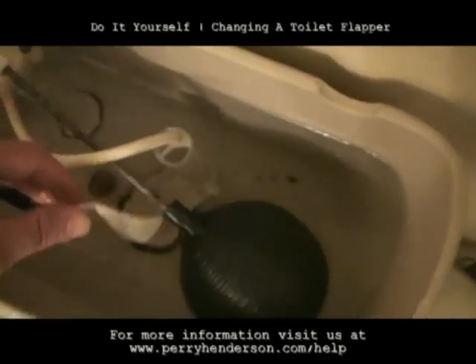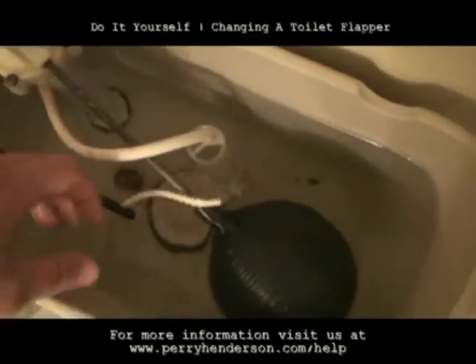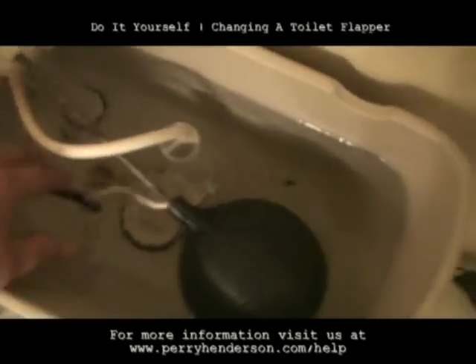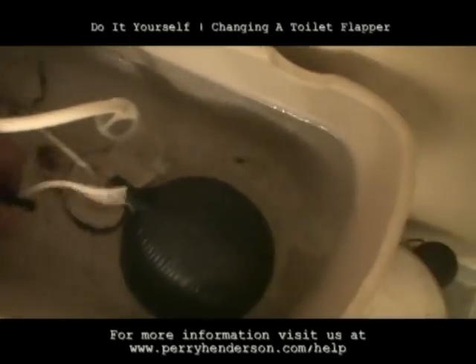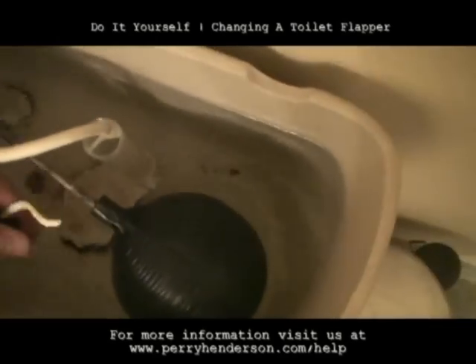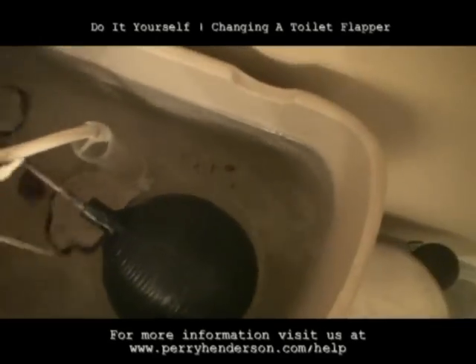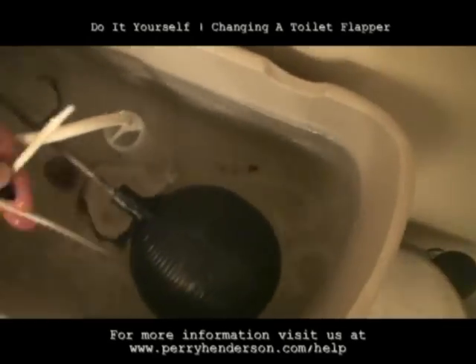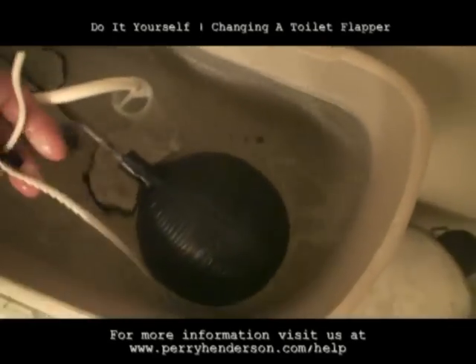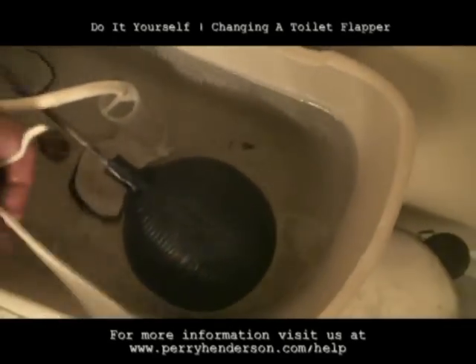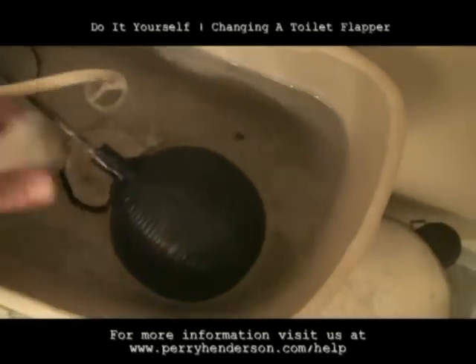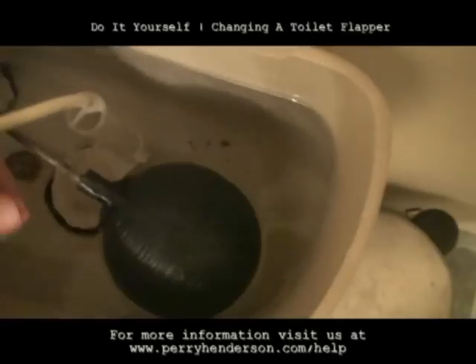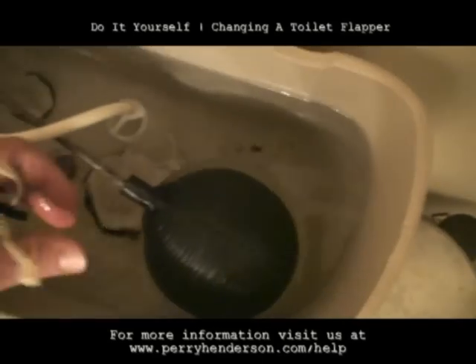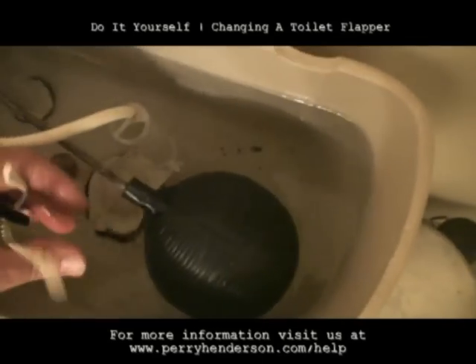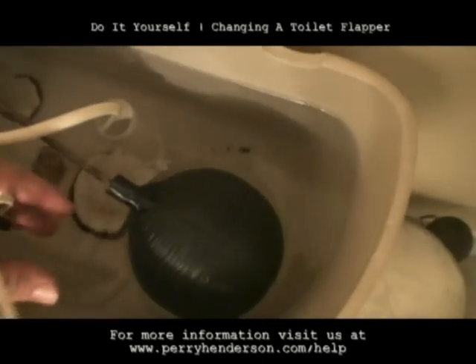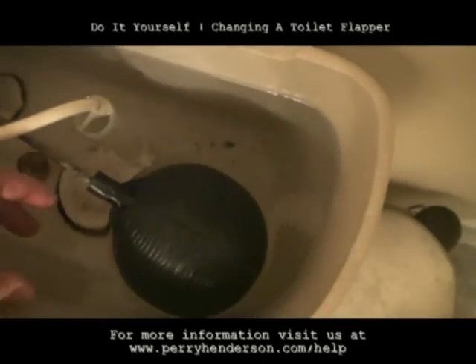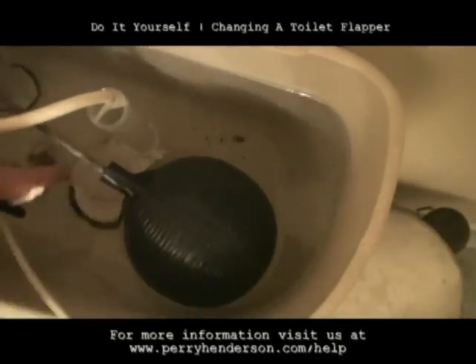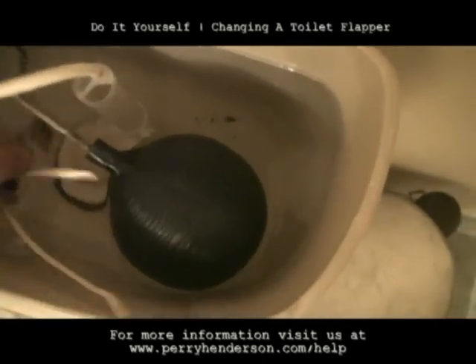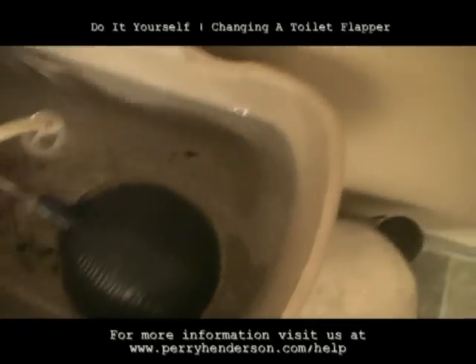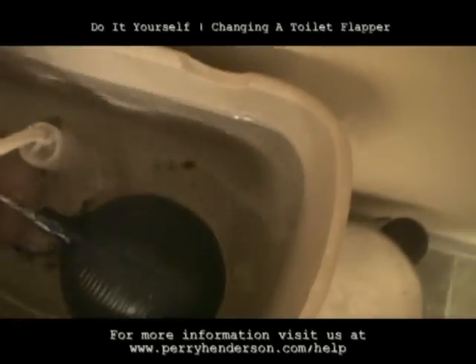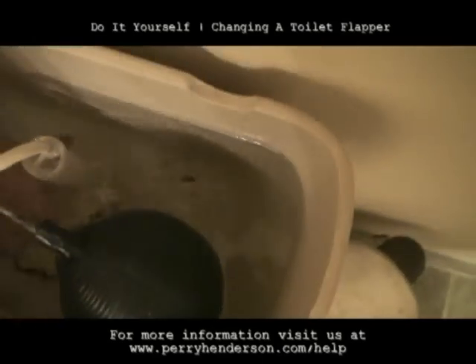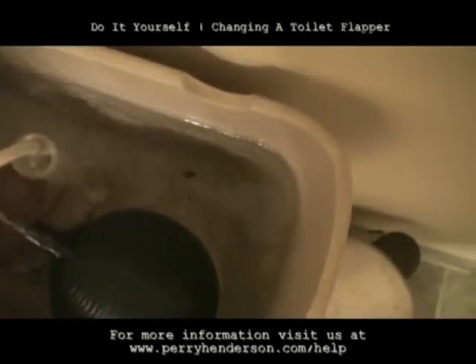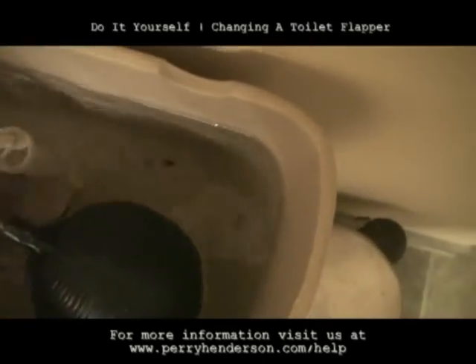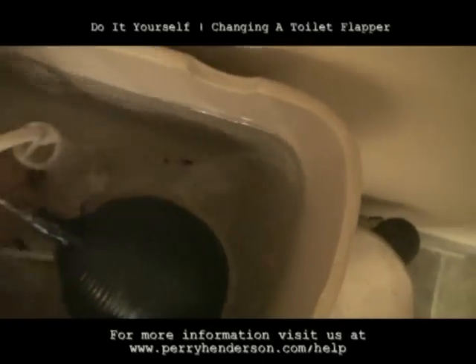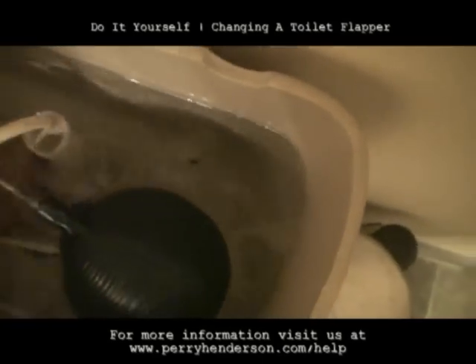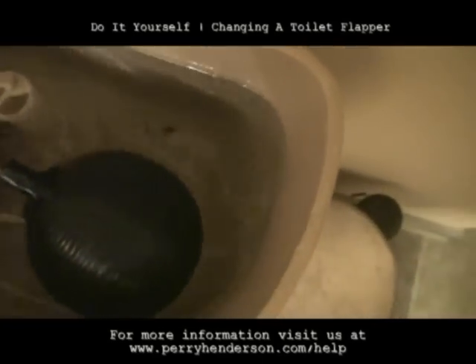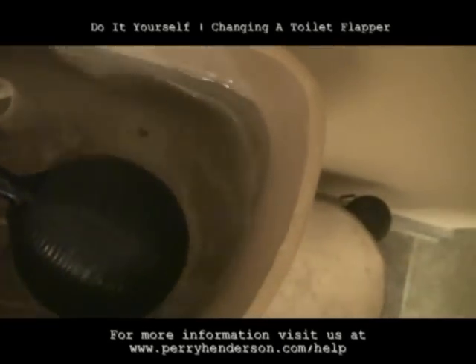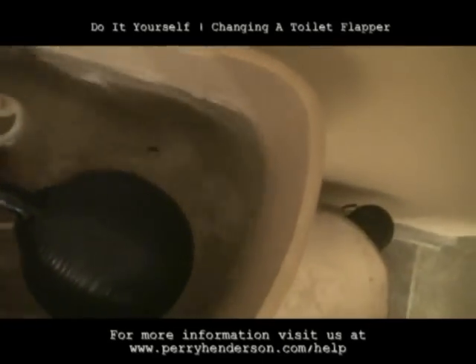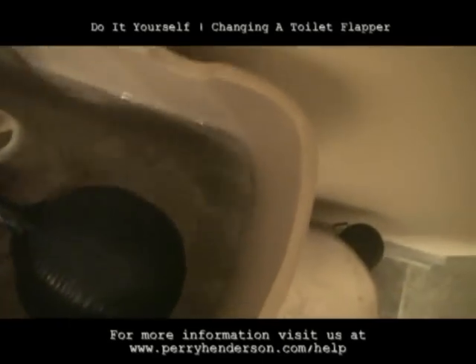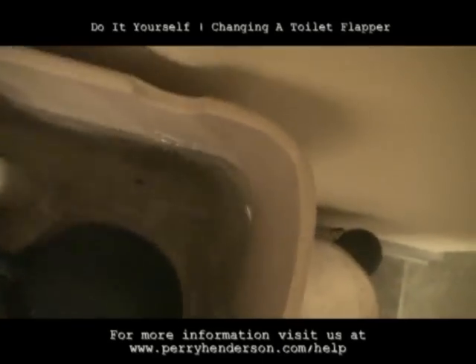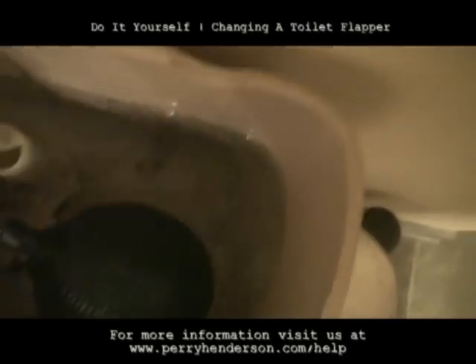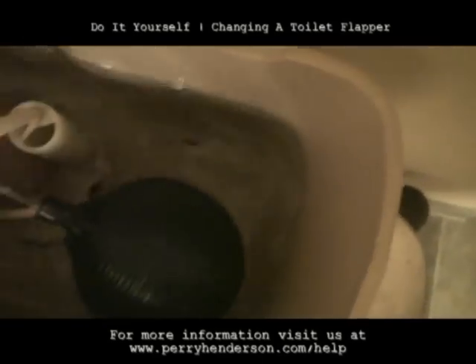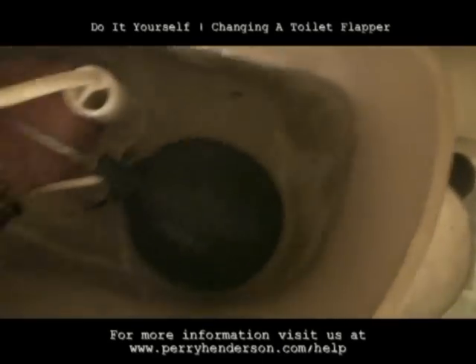Here's the problem. This little string right here is broken. And the flapper is right here — that controls the flapper.